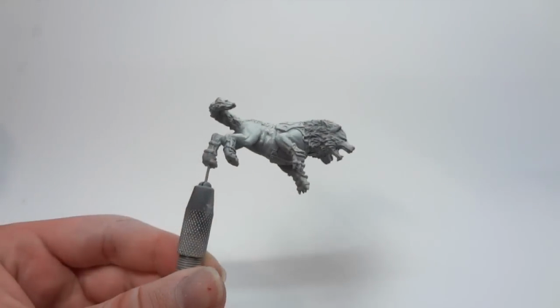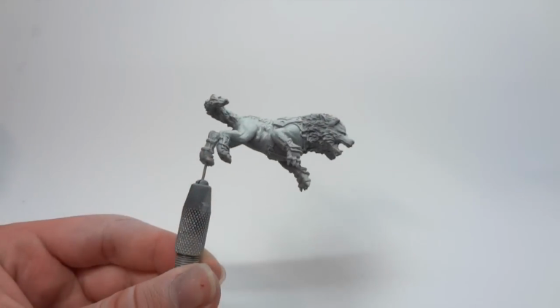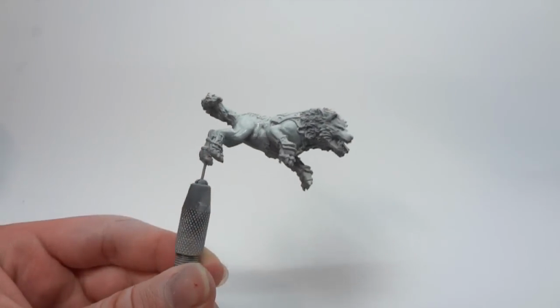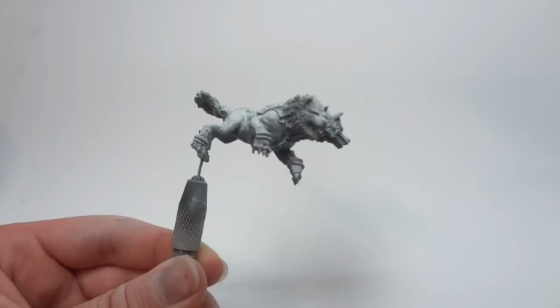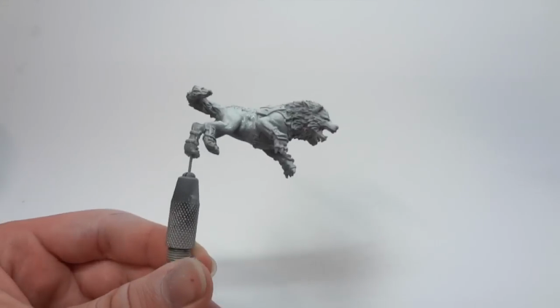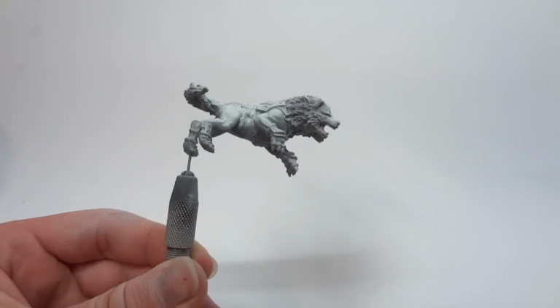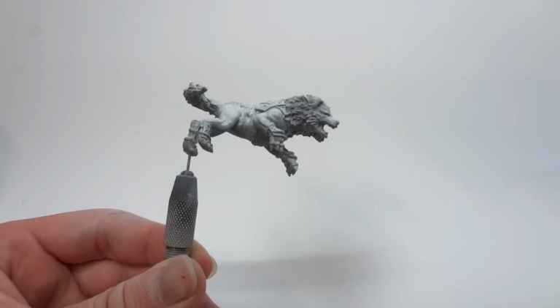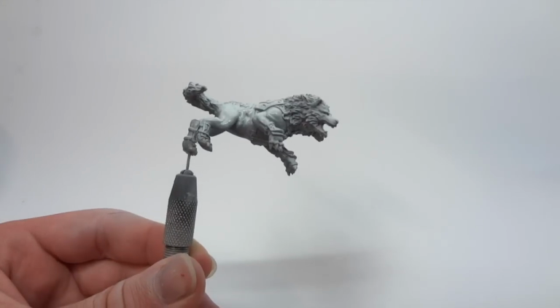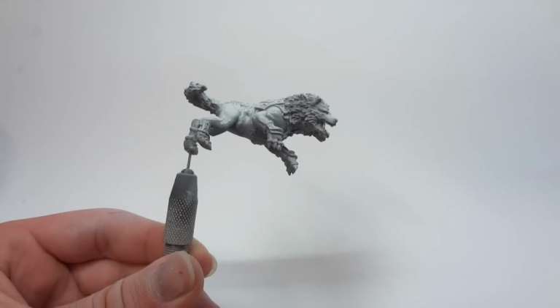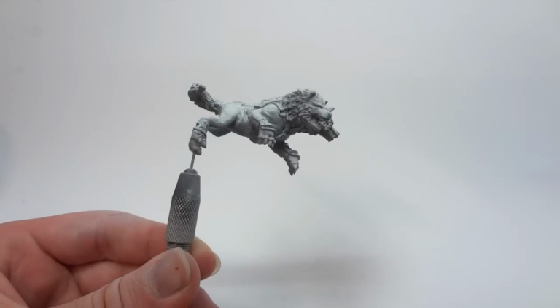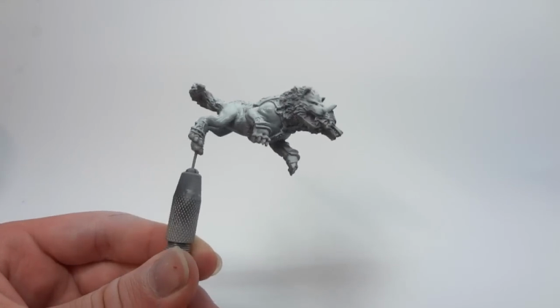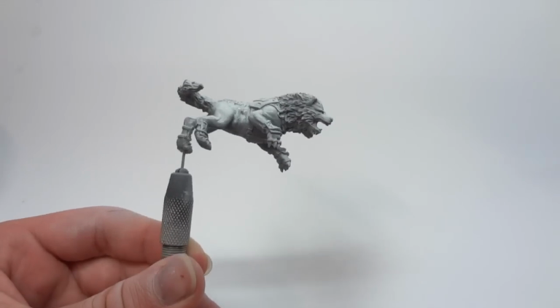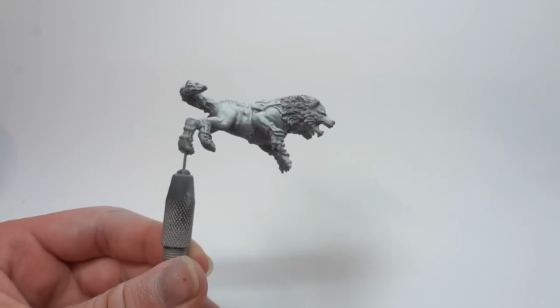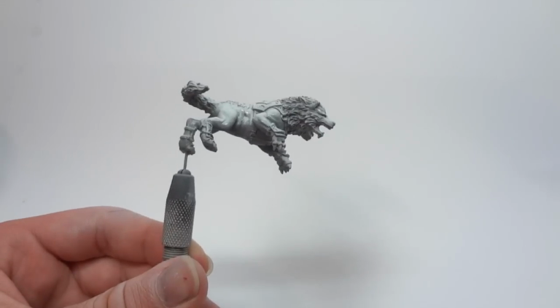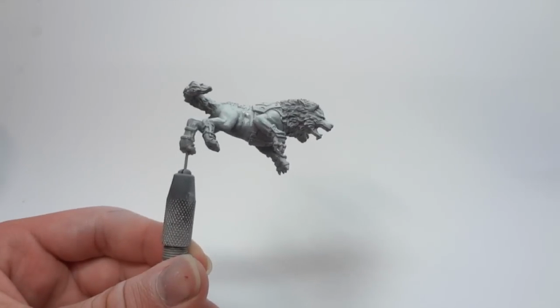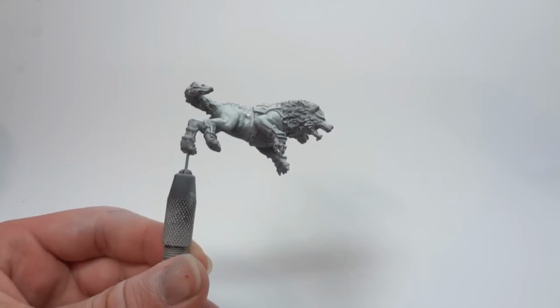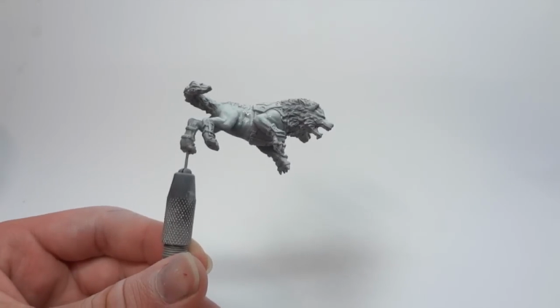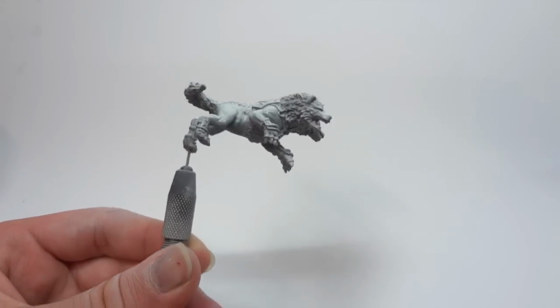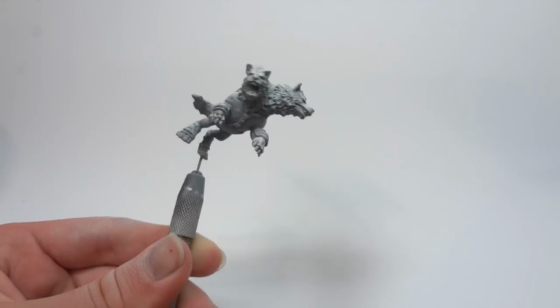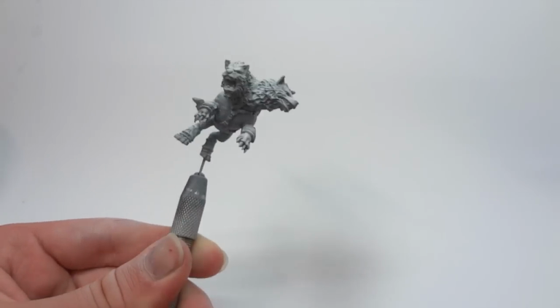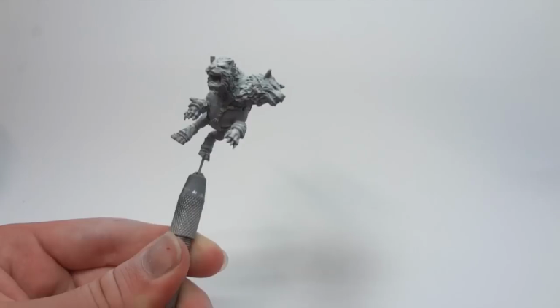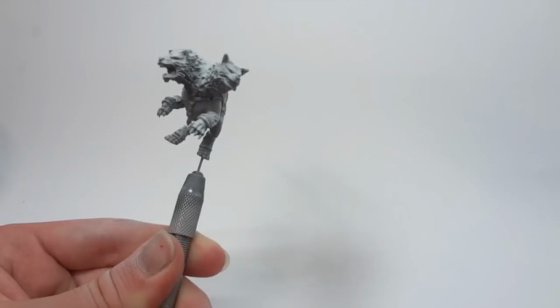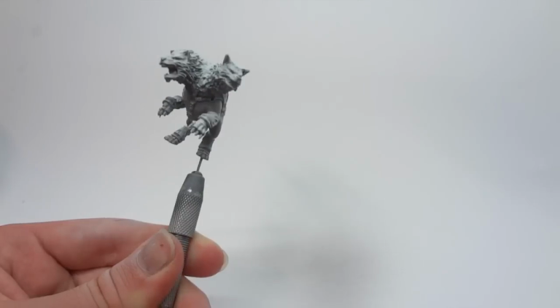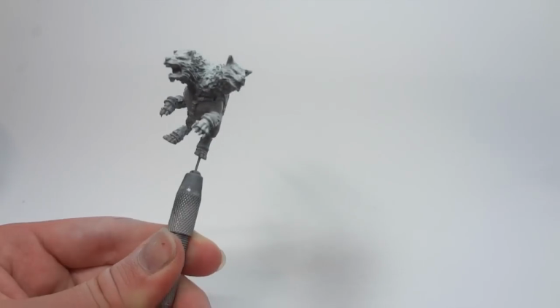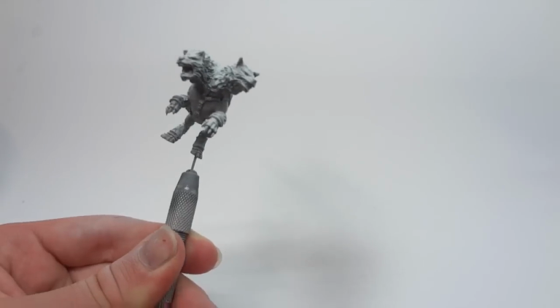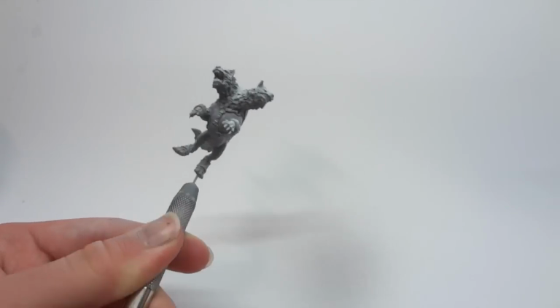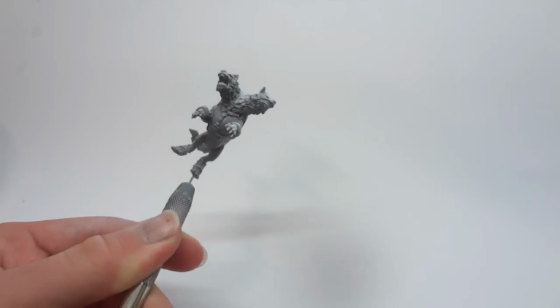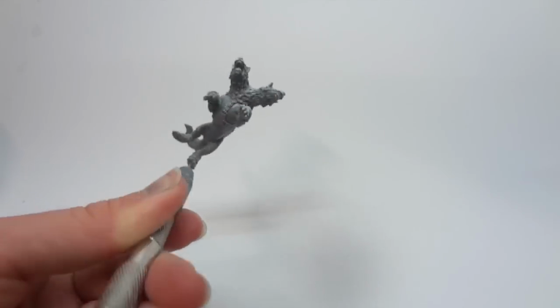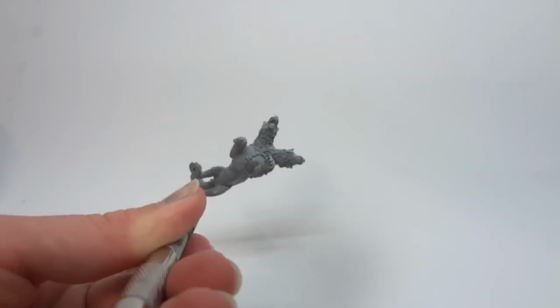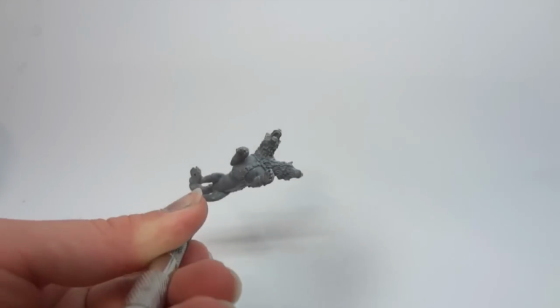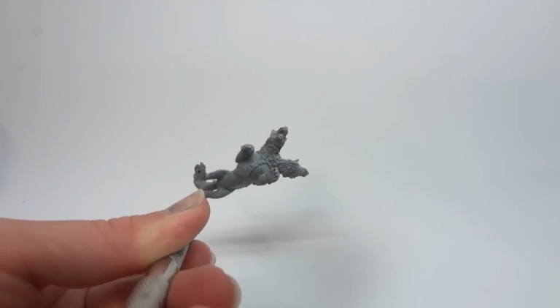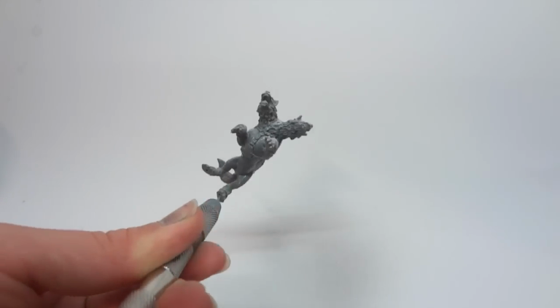The model is now given a coat of gloss varnish to protect it from the solvents we're going to be using in the next stage.